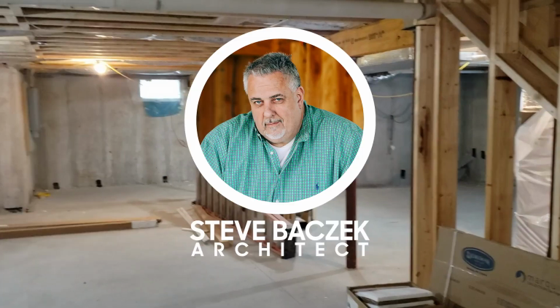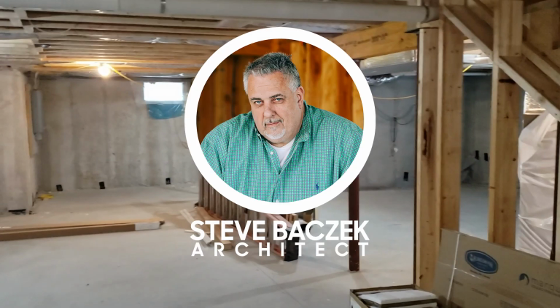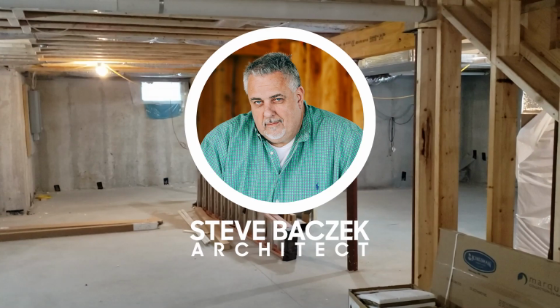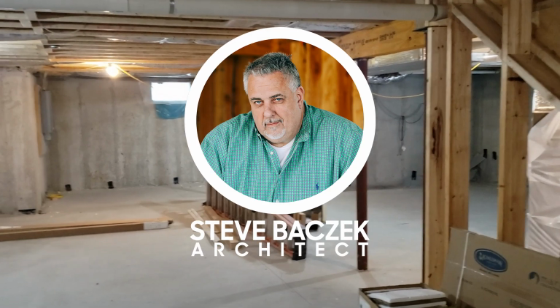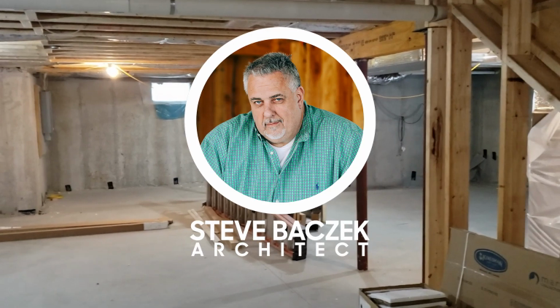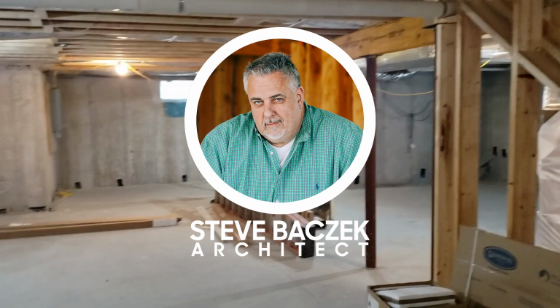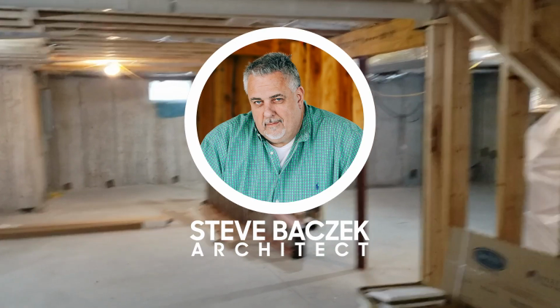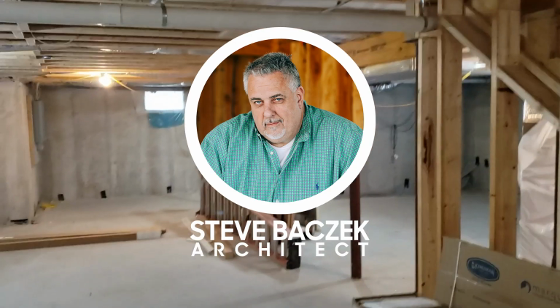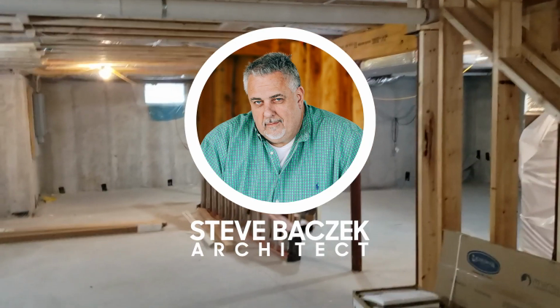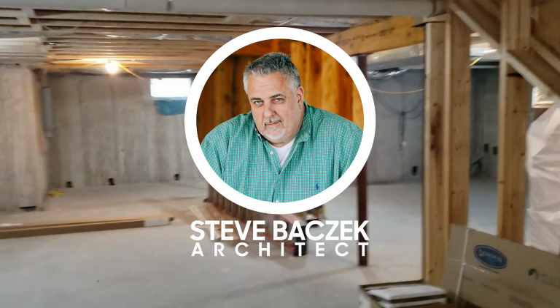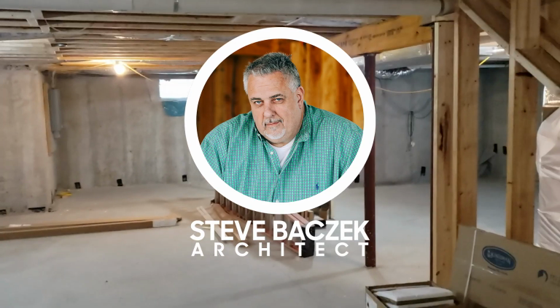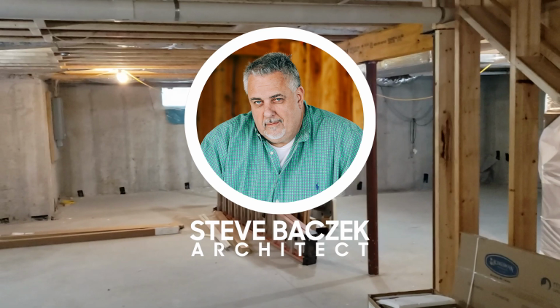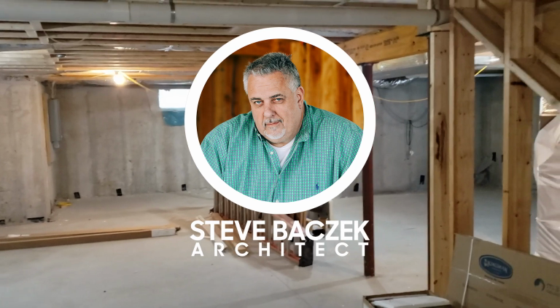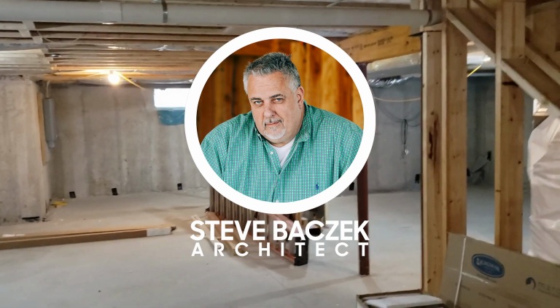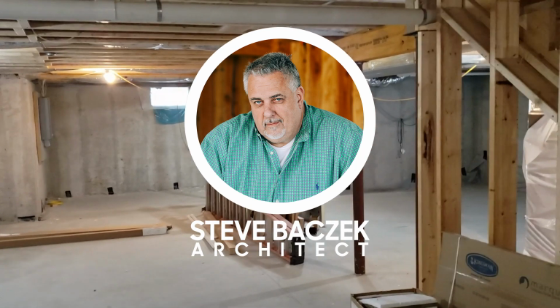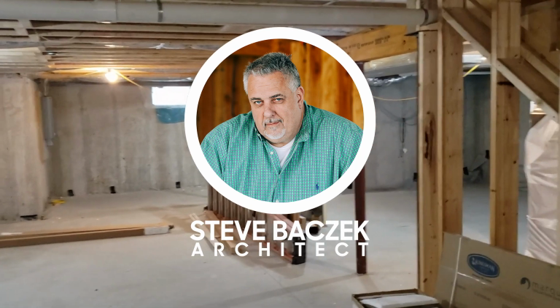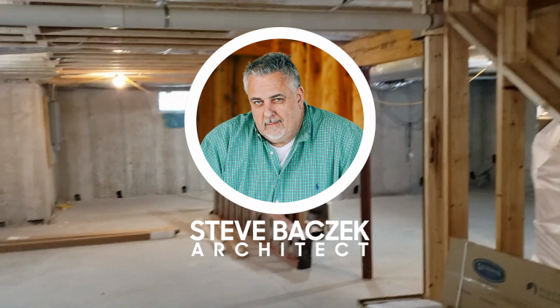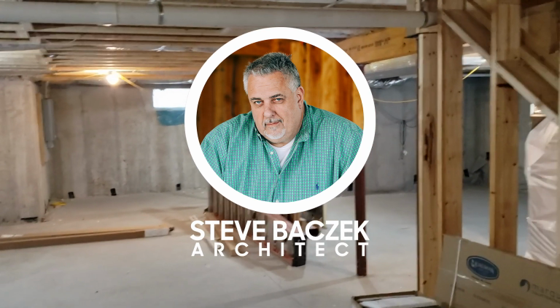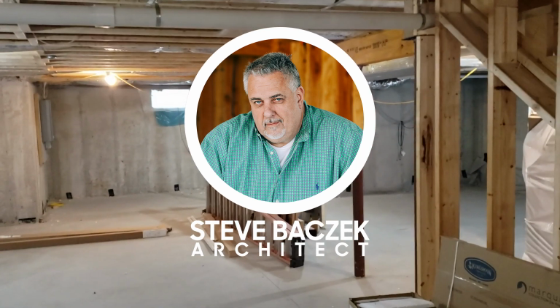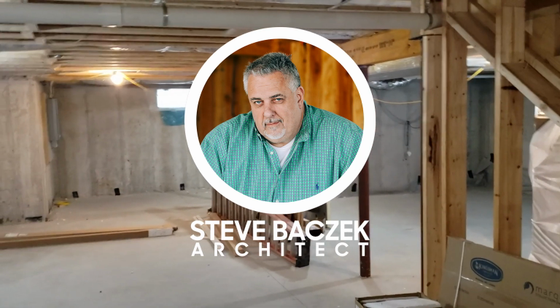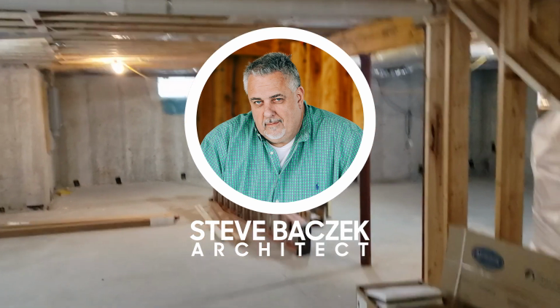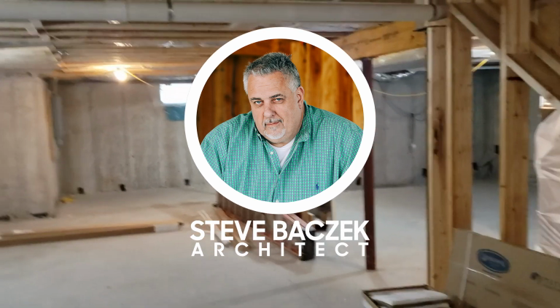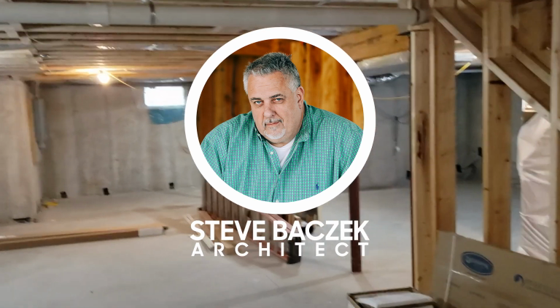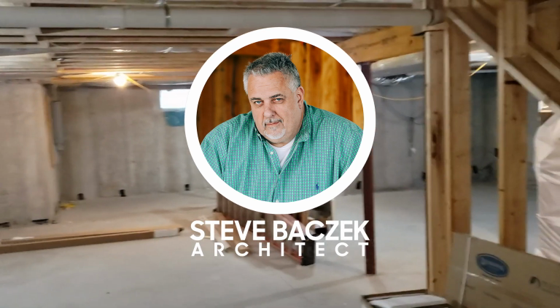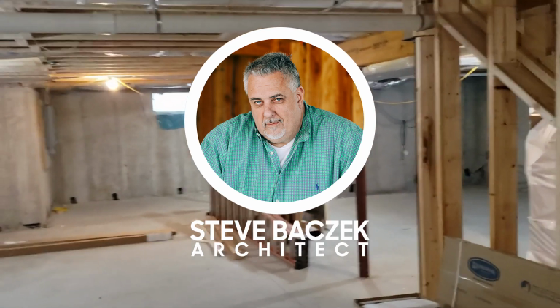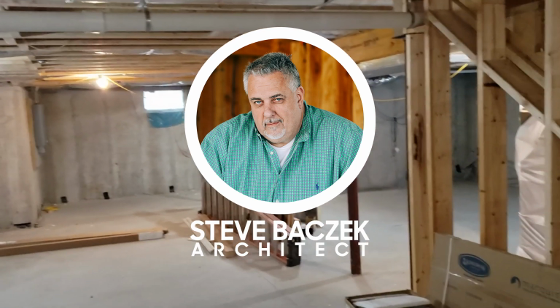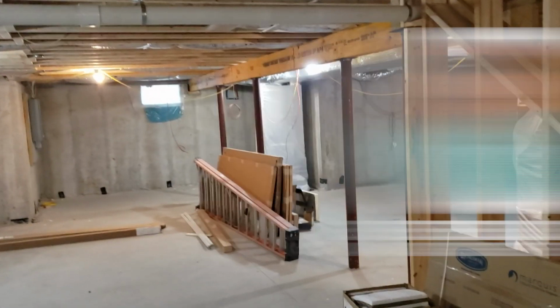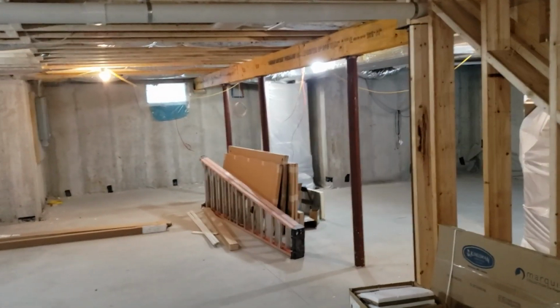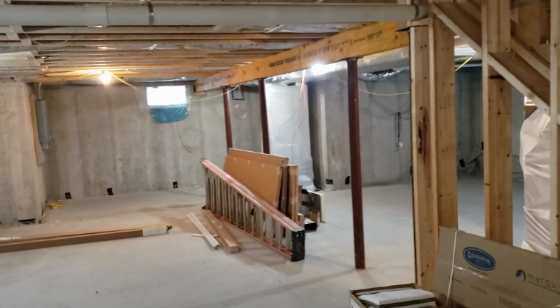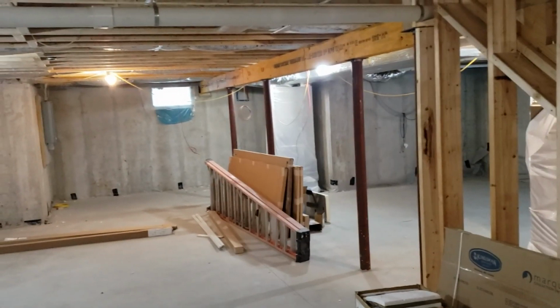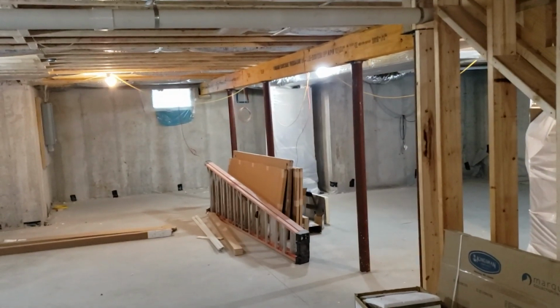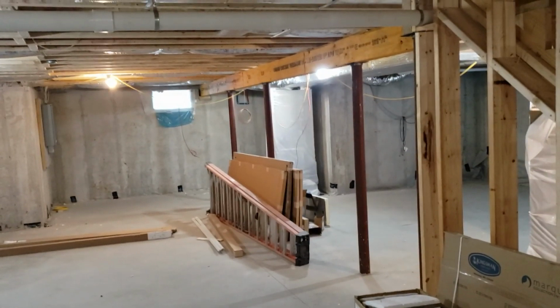Hello, Build Show Network. Steve Basic Architect here. I'm down in the basement again.